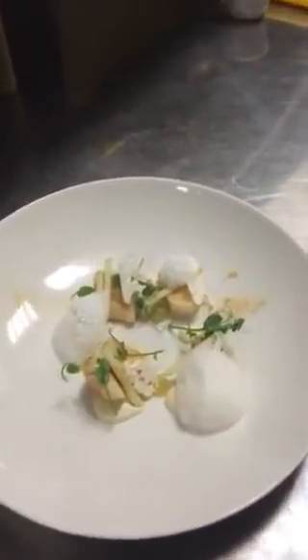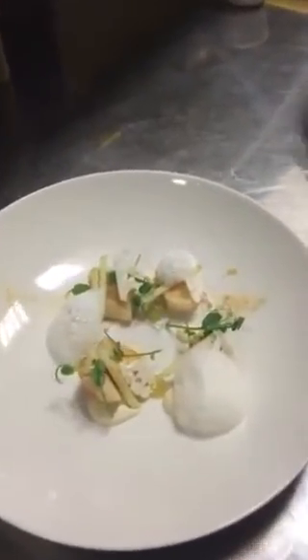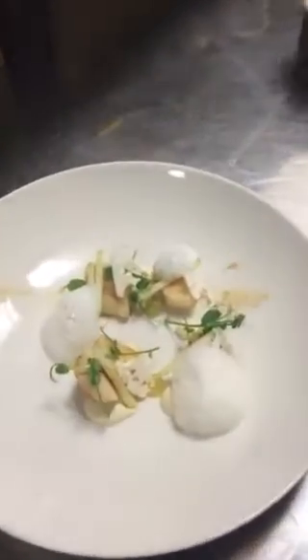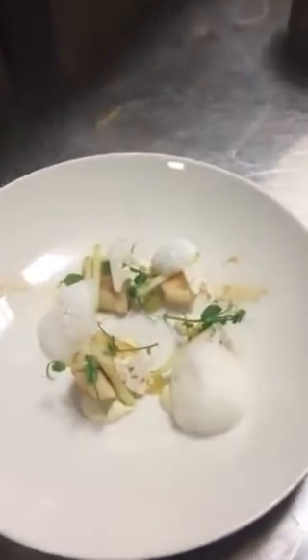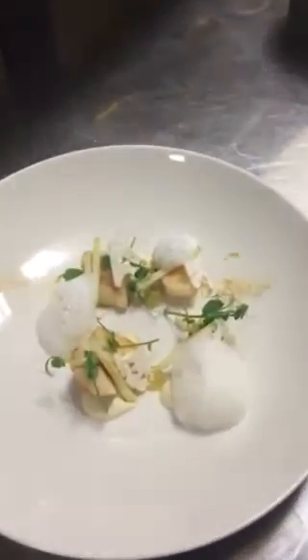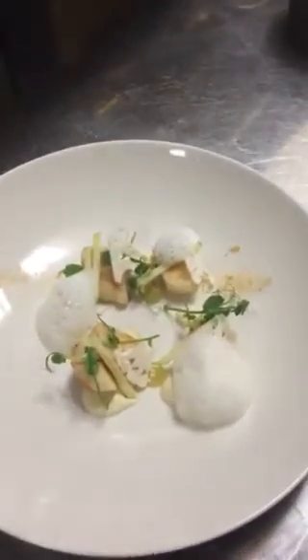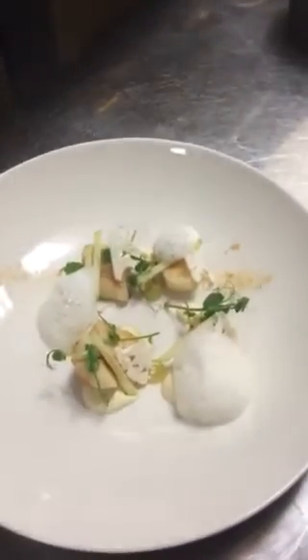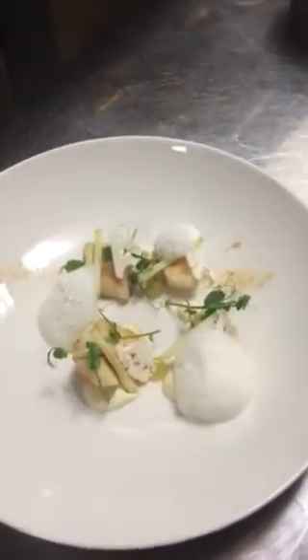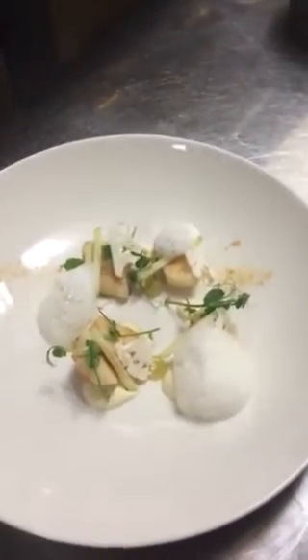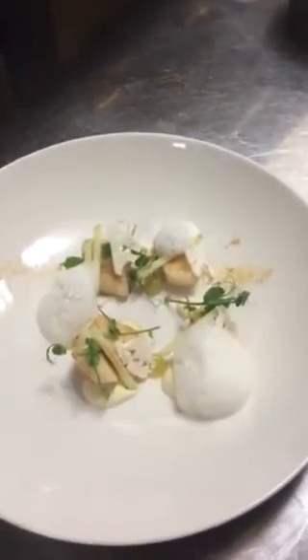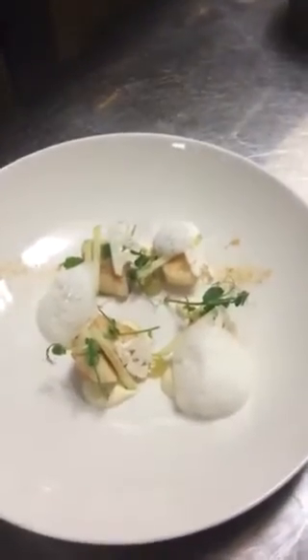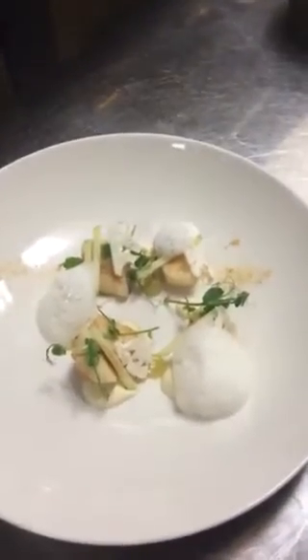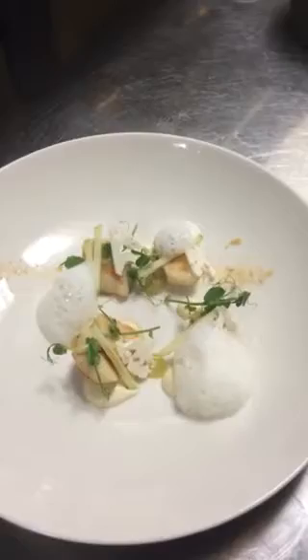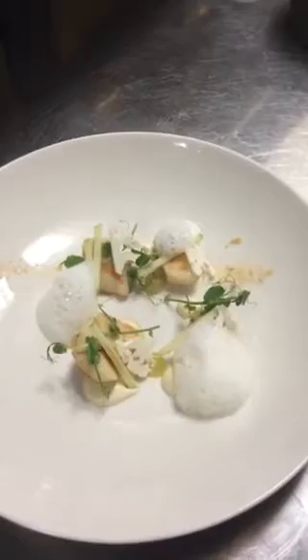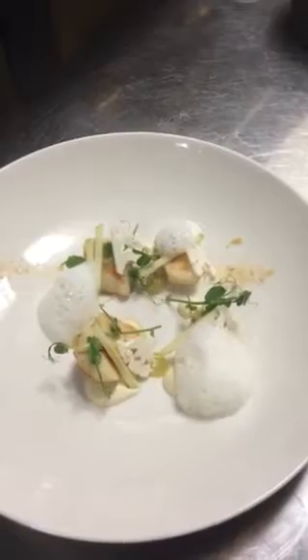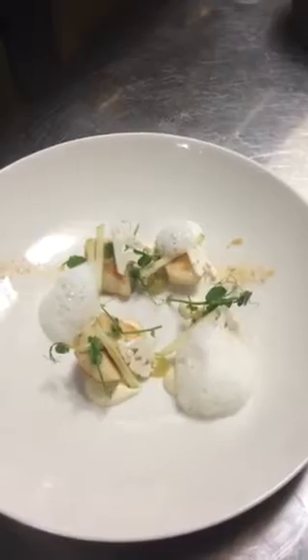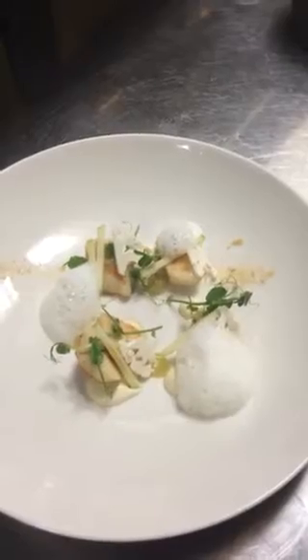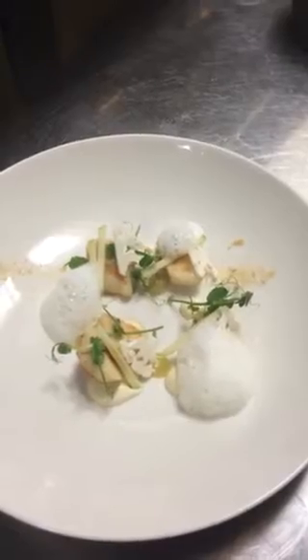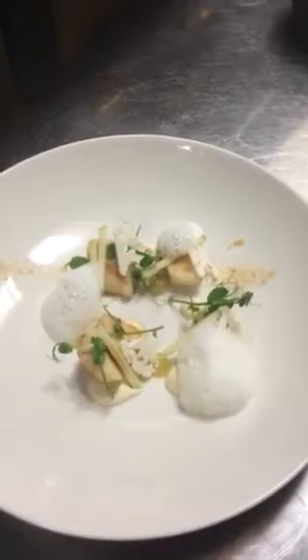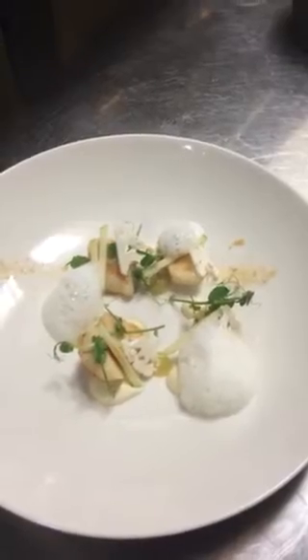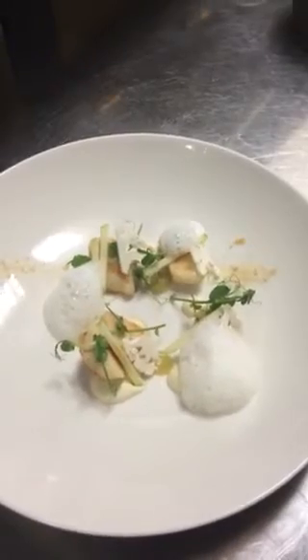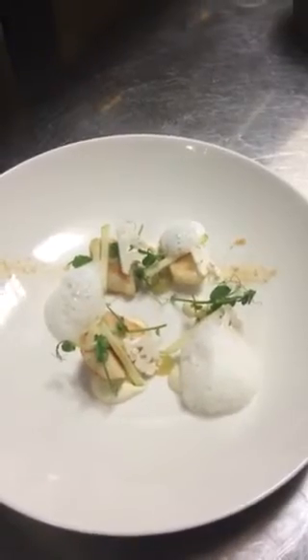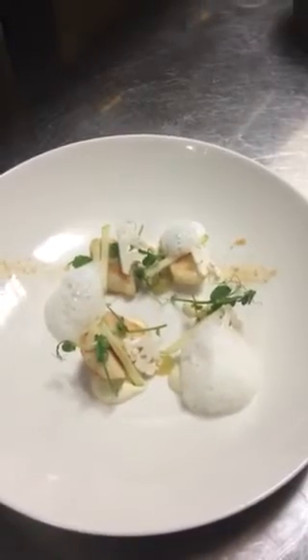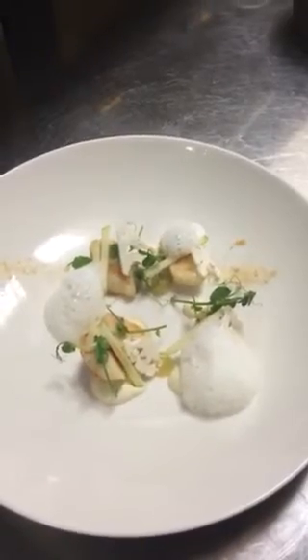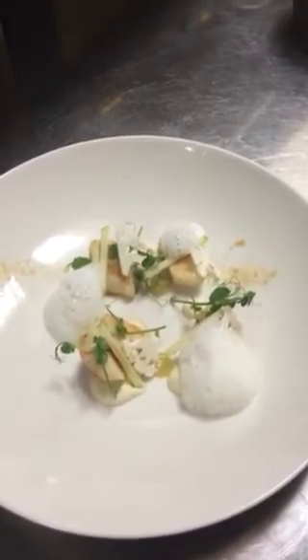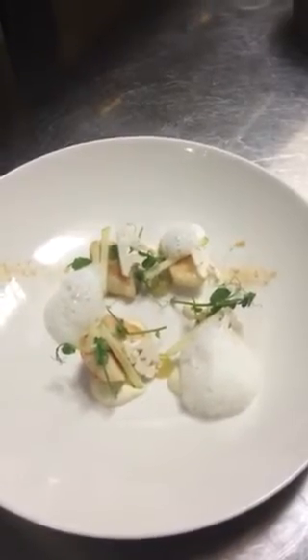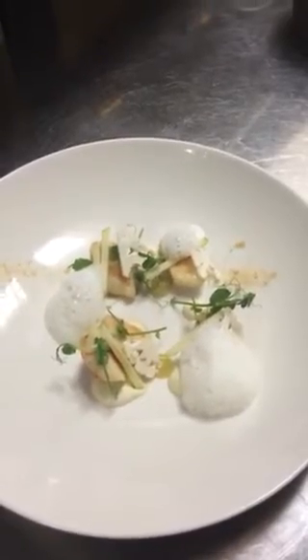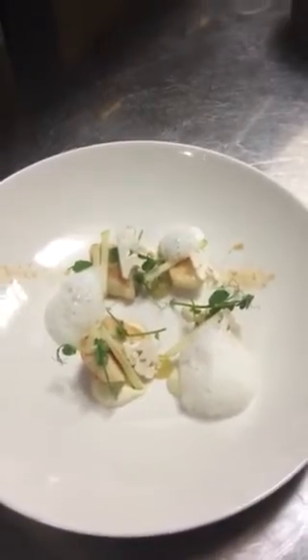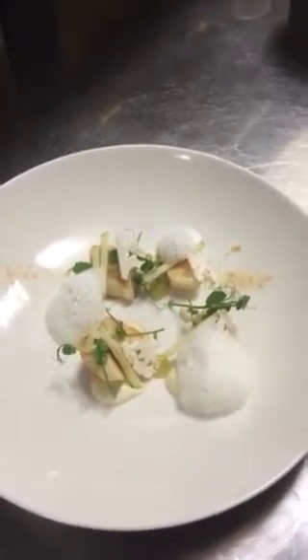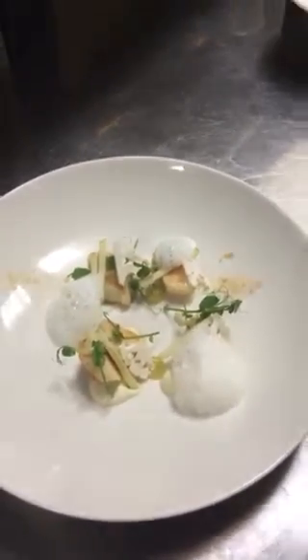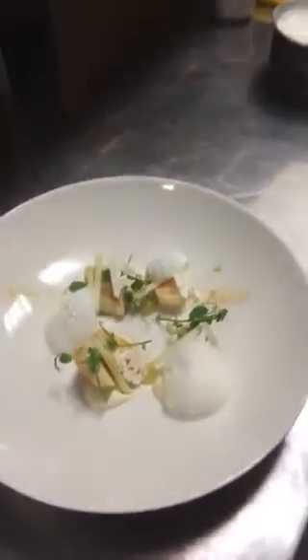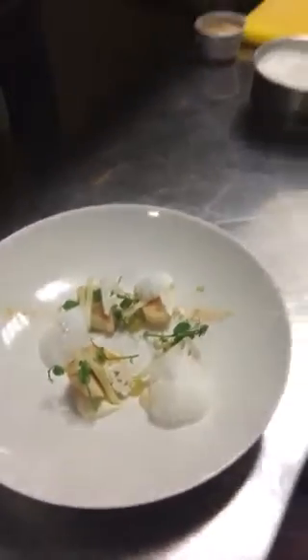And that's the dish — the final dish: seared scallops, cauliflower, apple, pea shoots and cumin foam. Thank you very much.